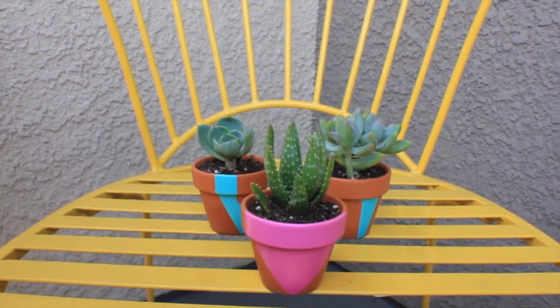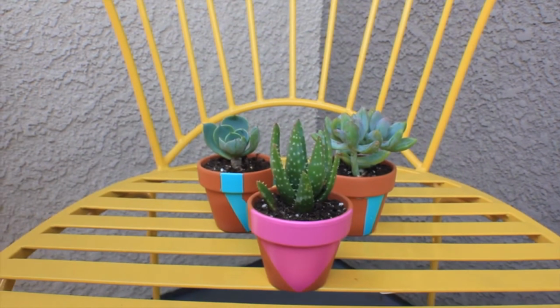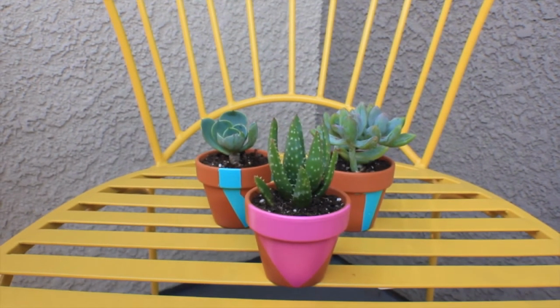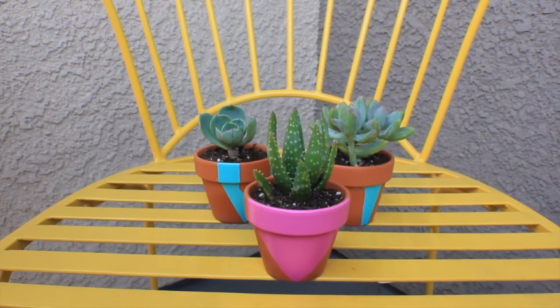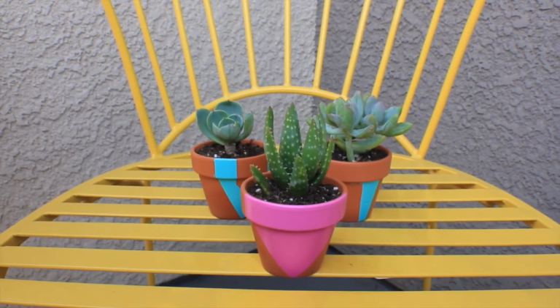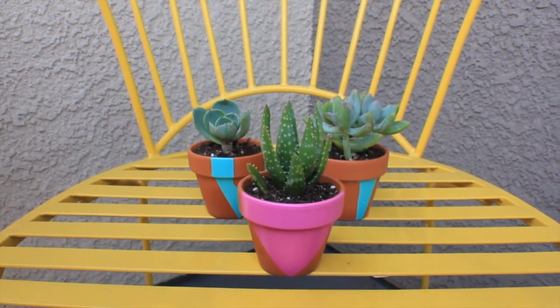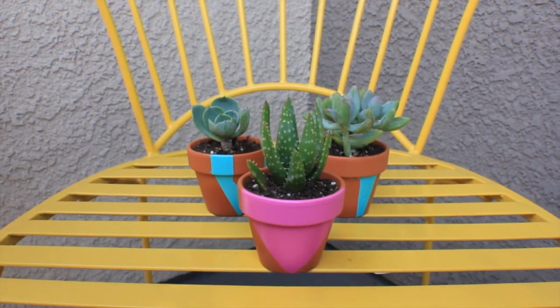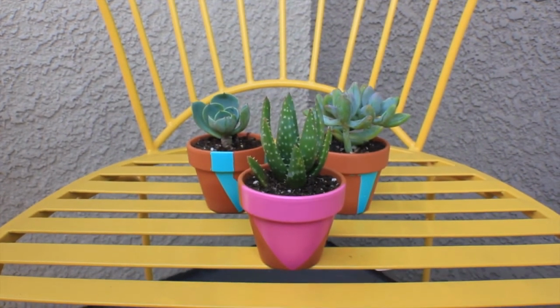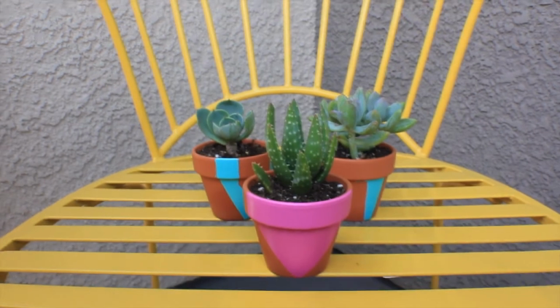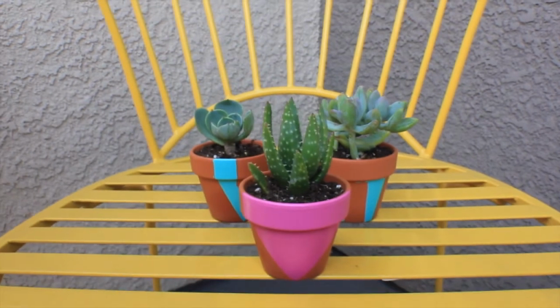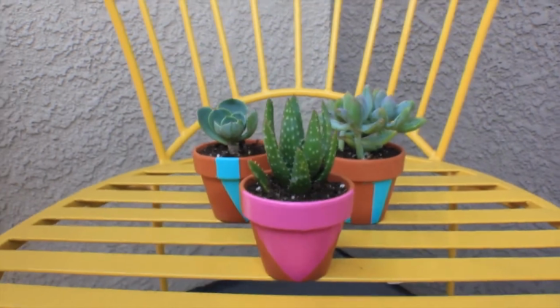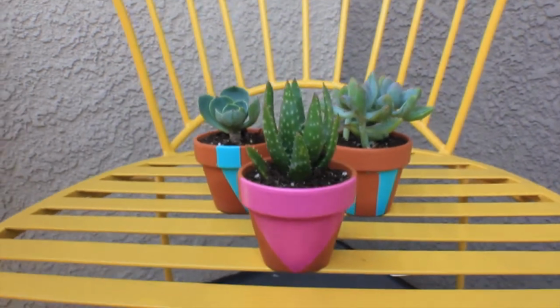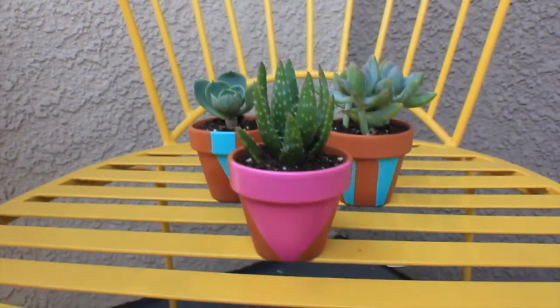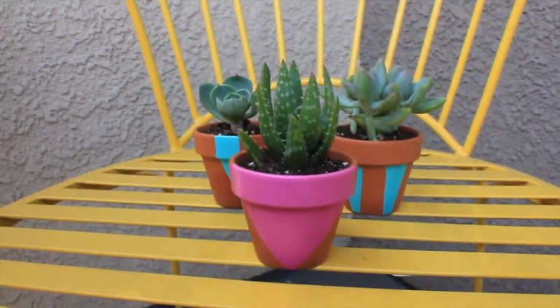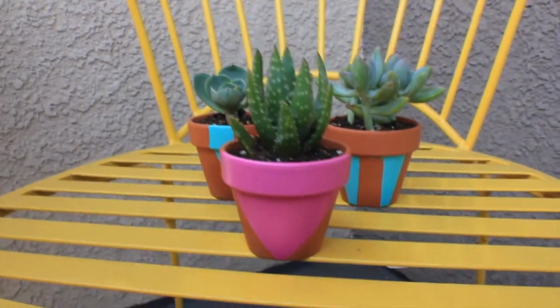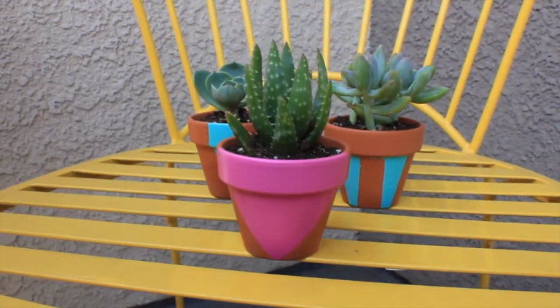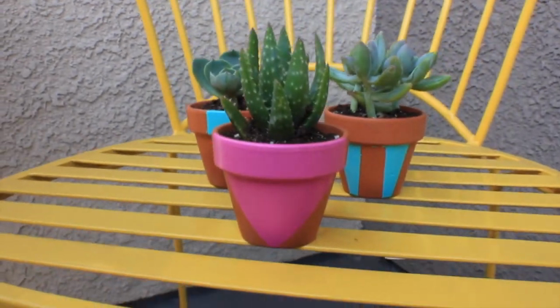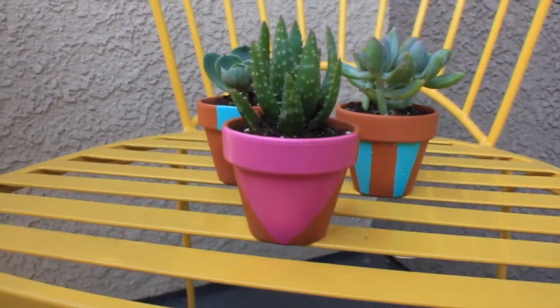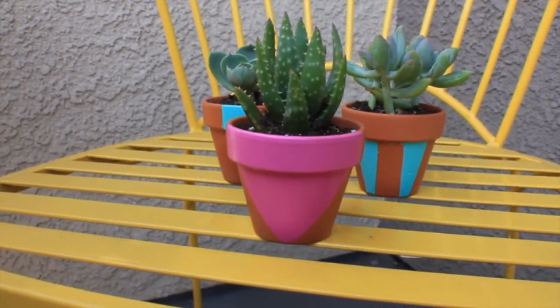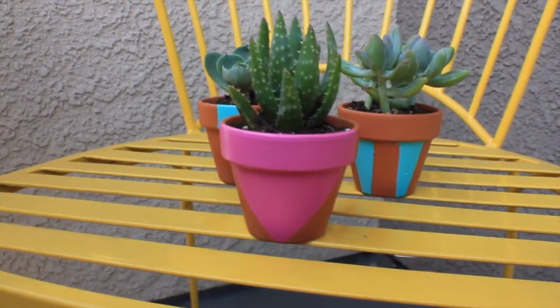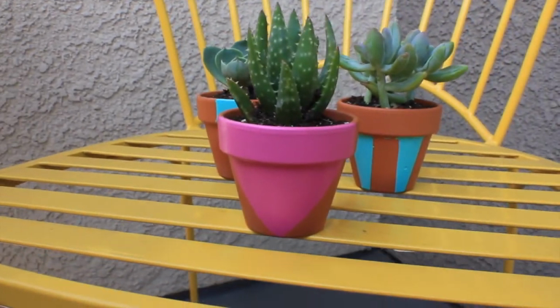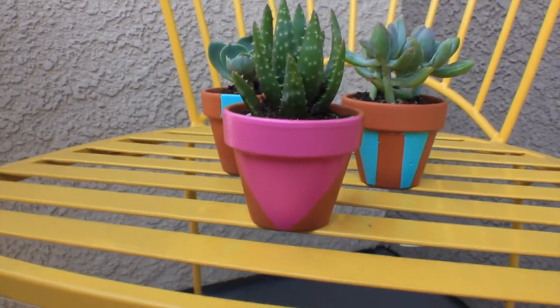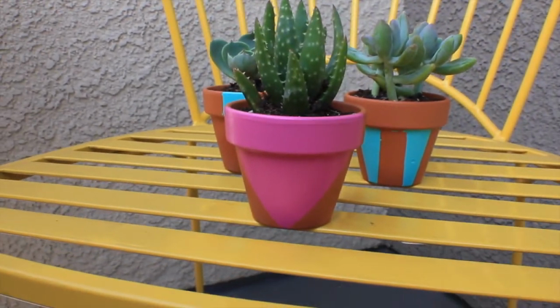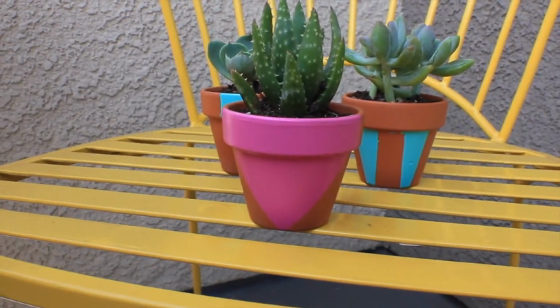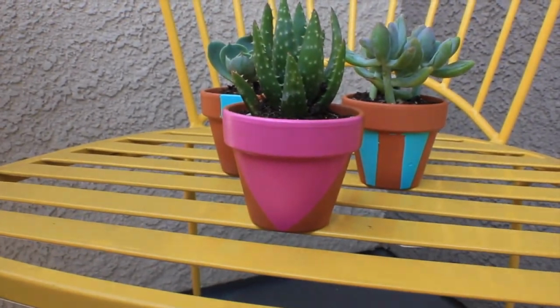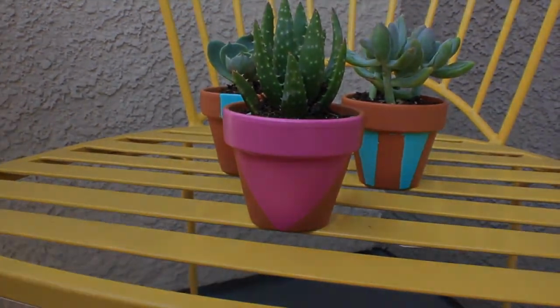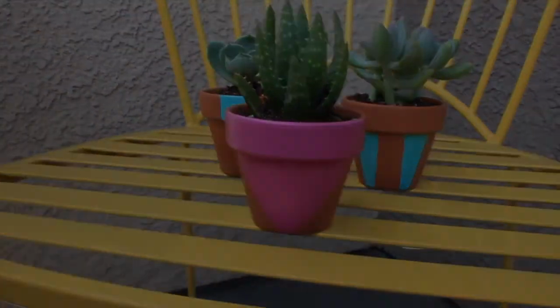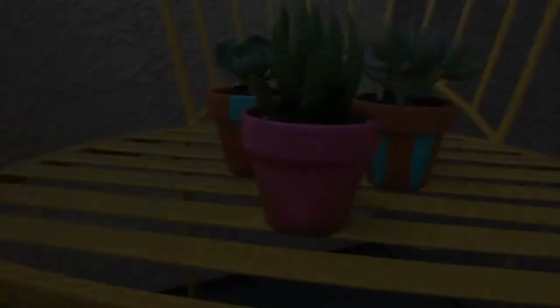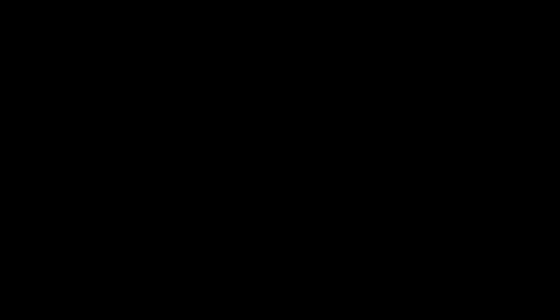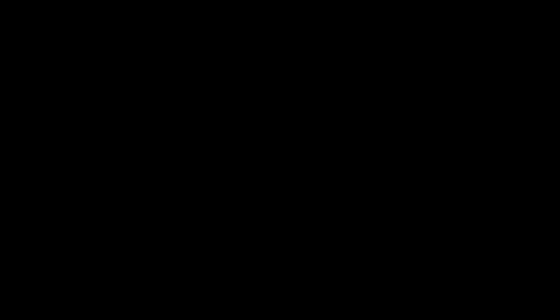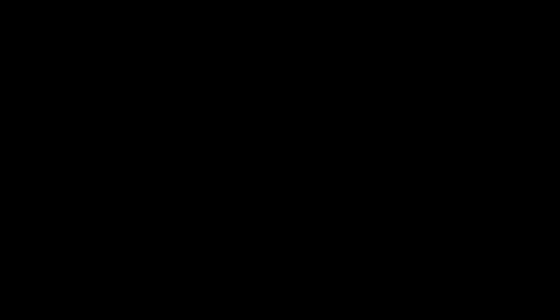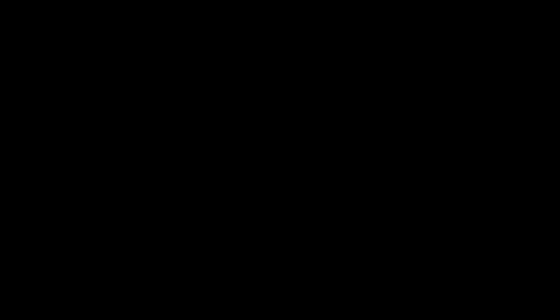These are awesome to display outside because the paint is waterproof. Hope you enjoyed — see you guys next time!